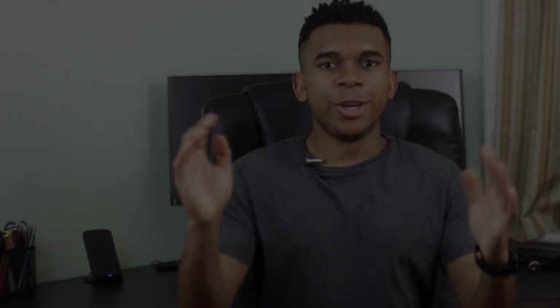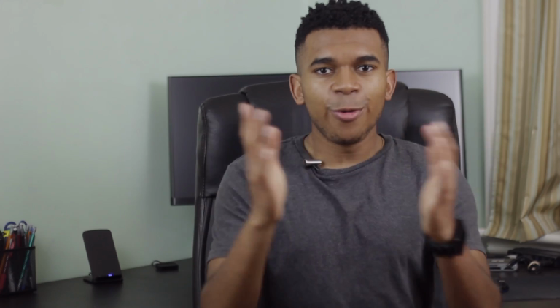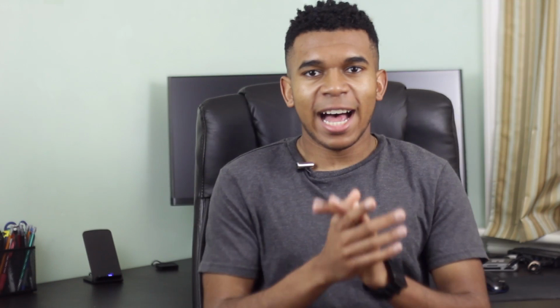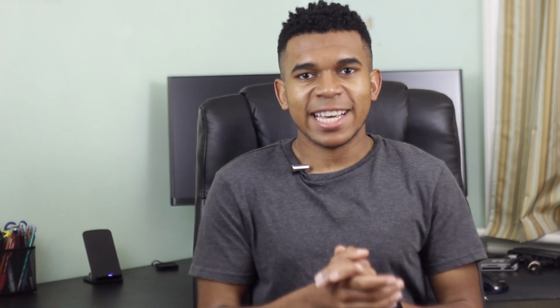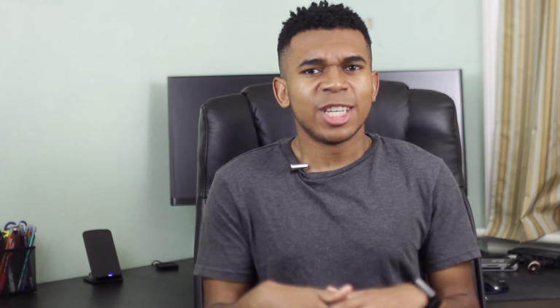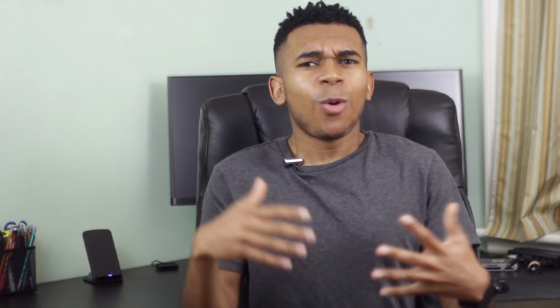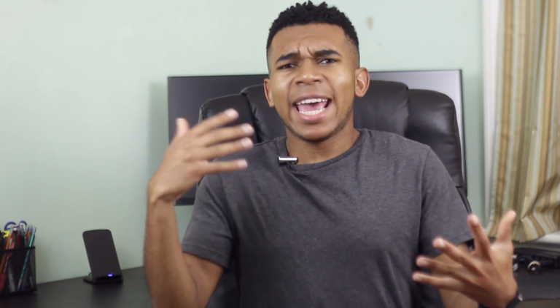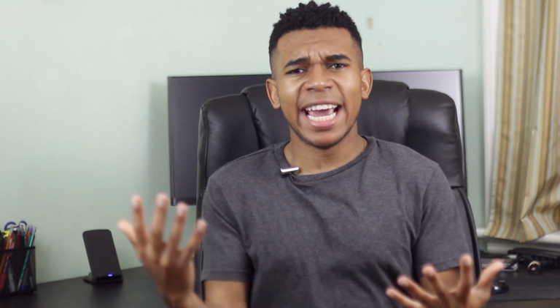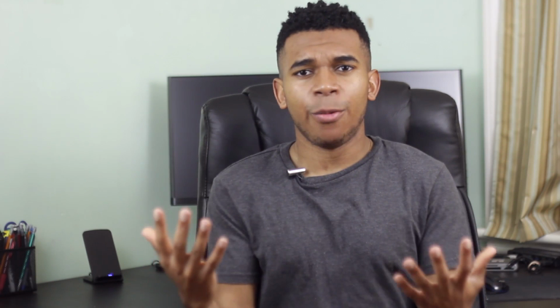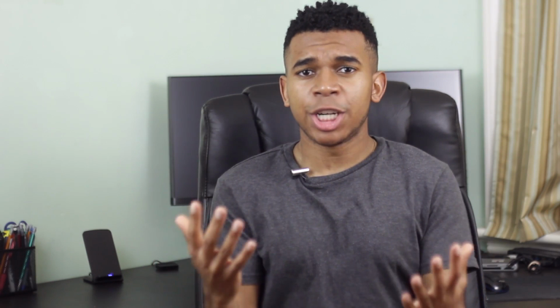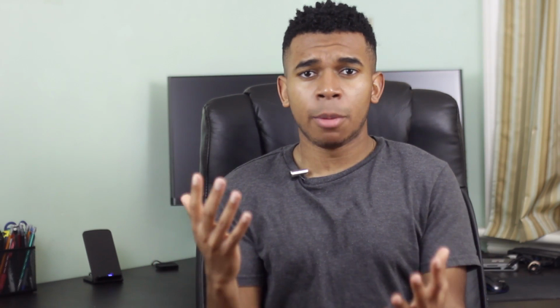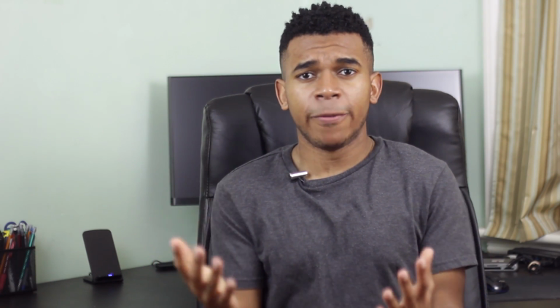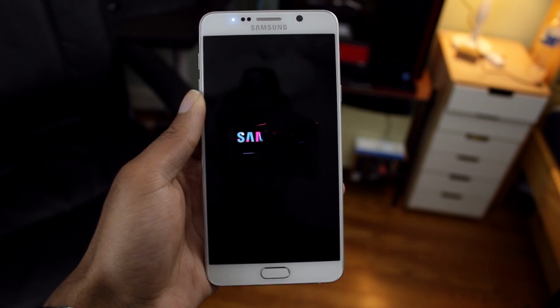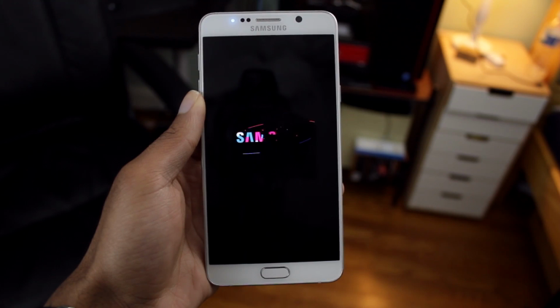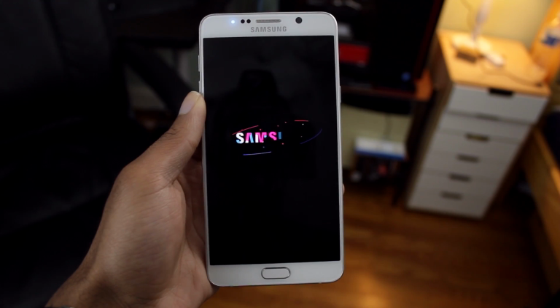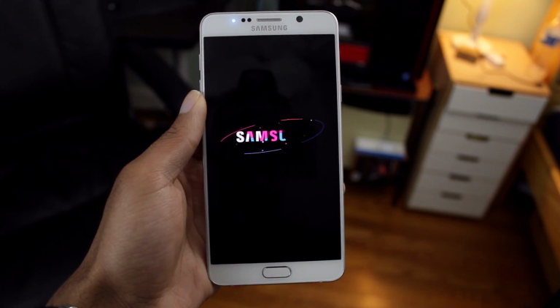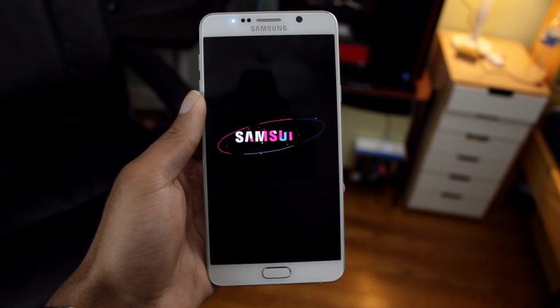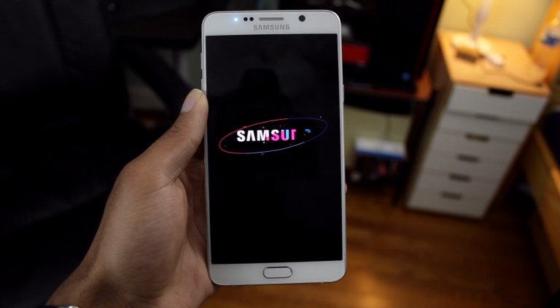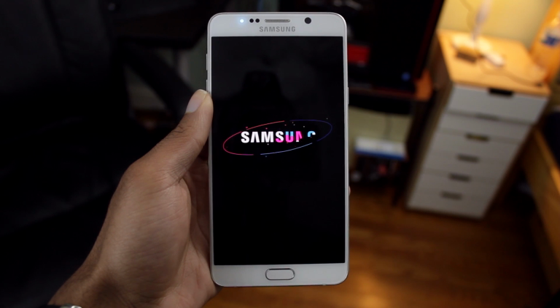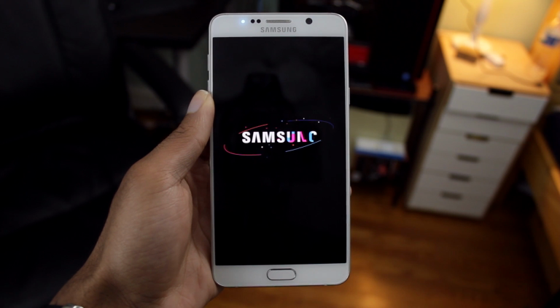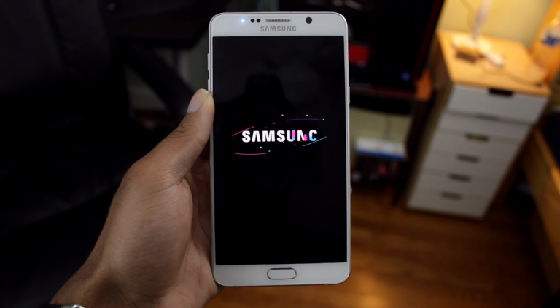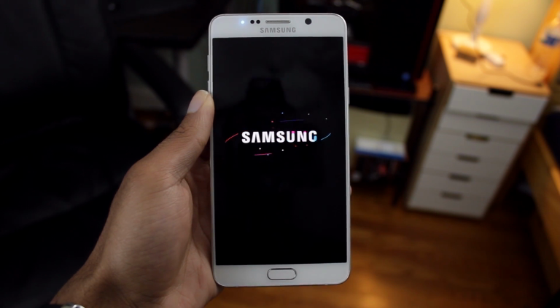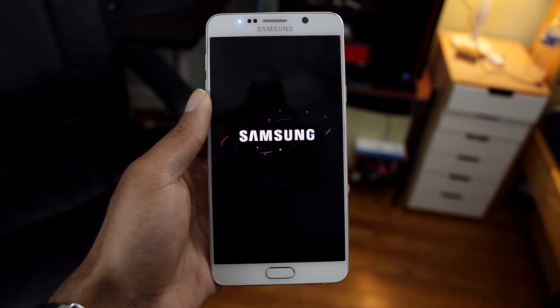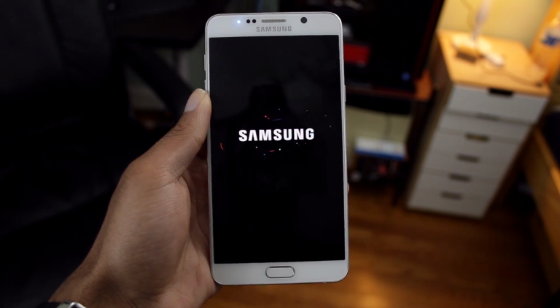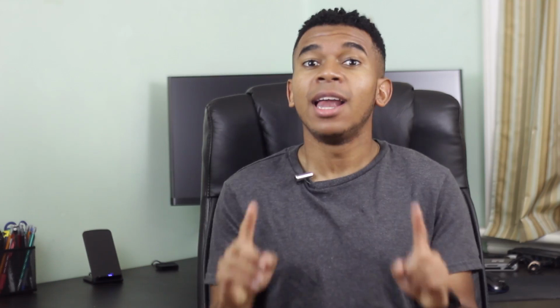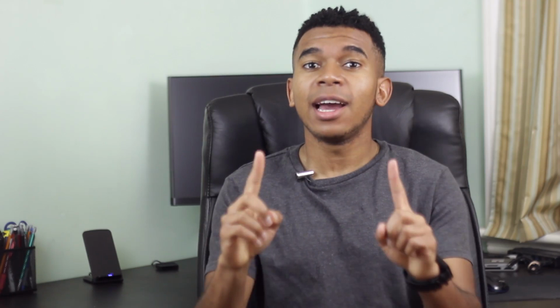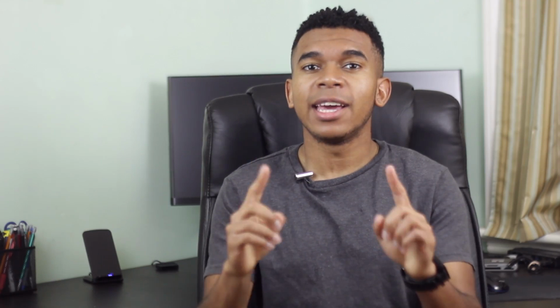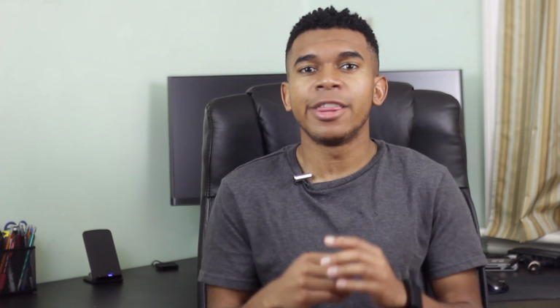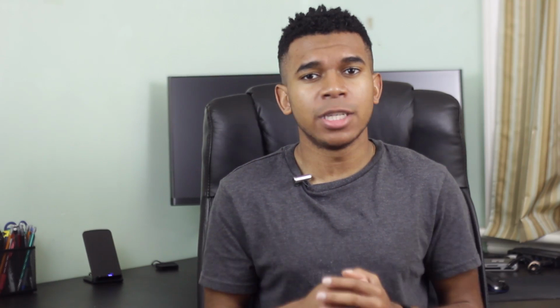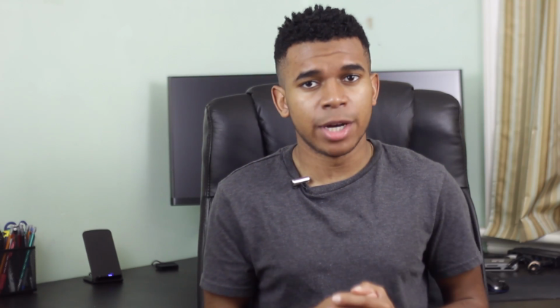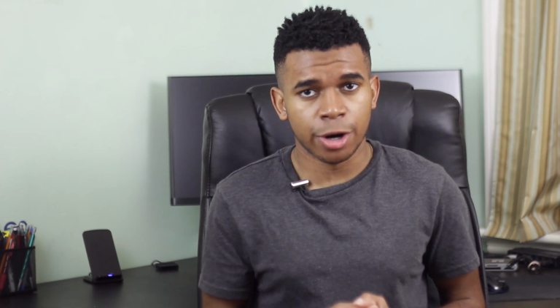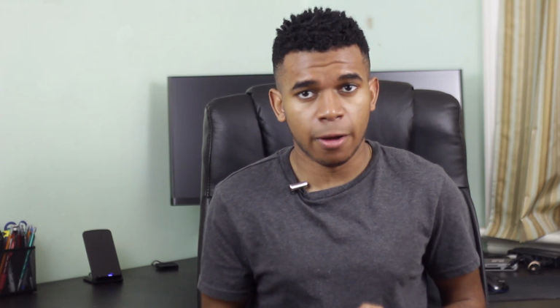Yo guys! So I hate it when I turn on my phone and I get the annoying carrier sound. It's just so annoying. Luckily, there is a way to turn it off.